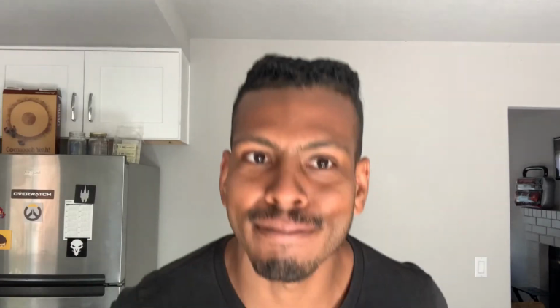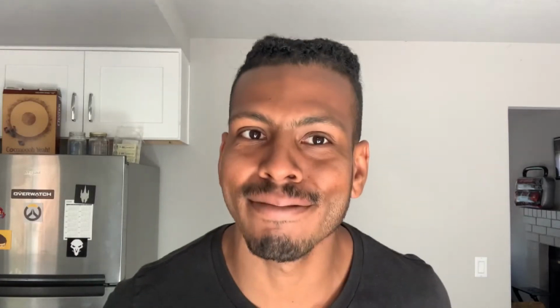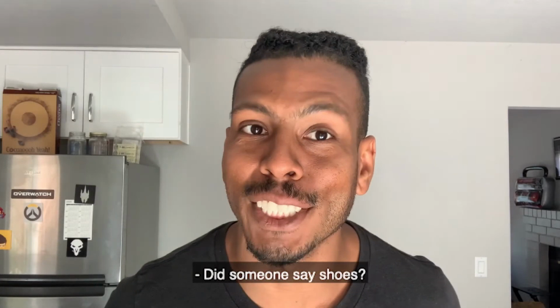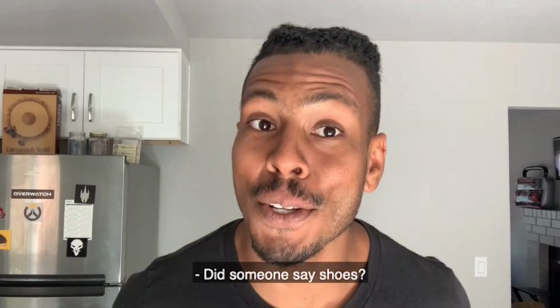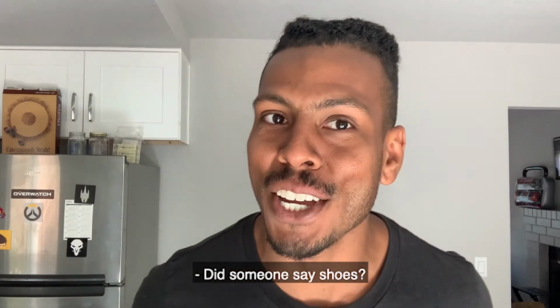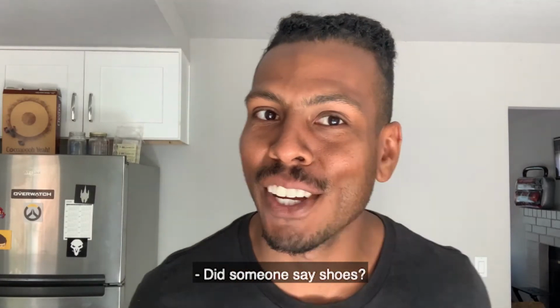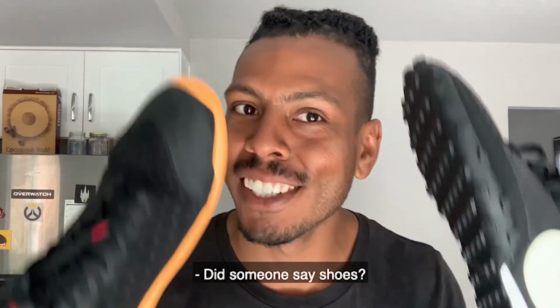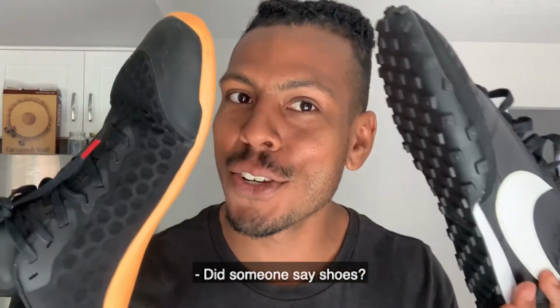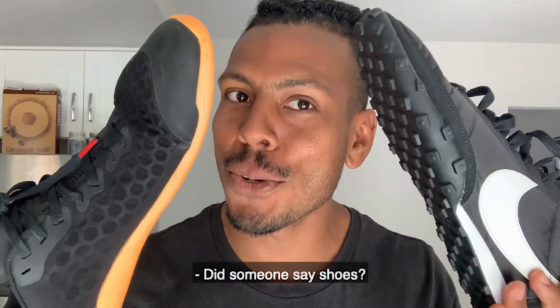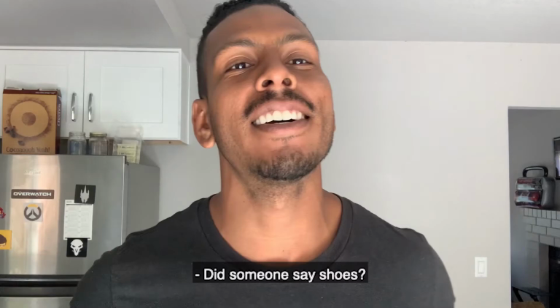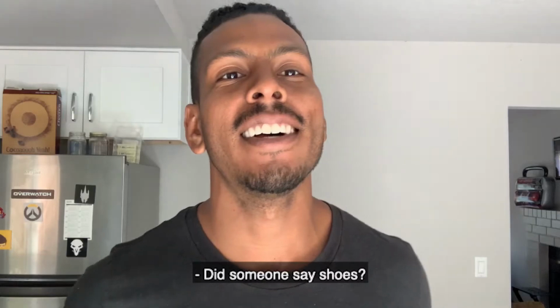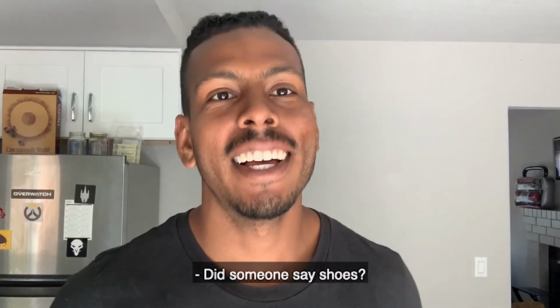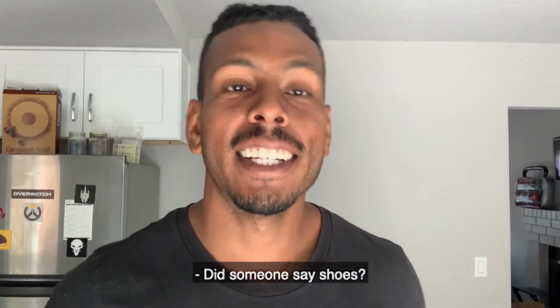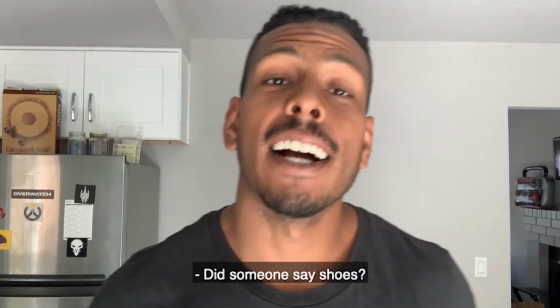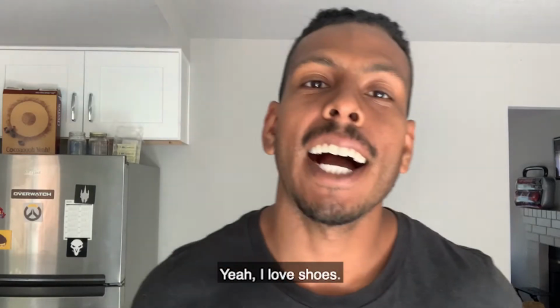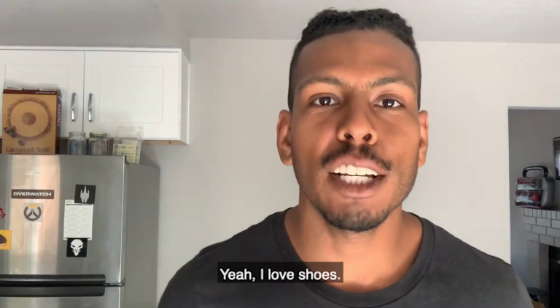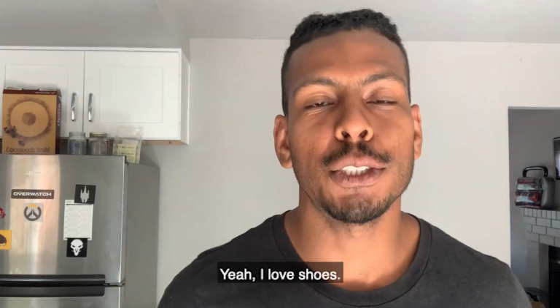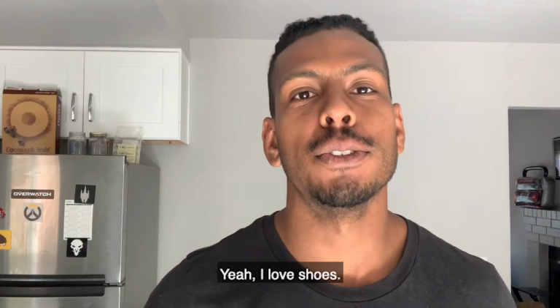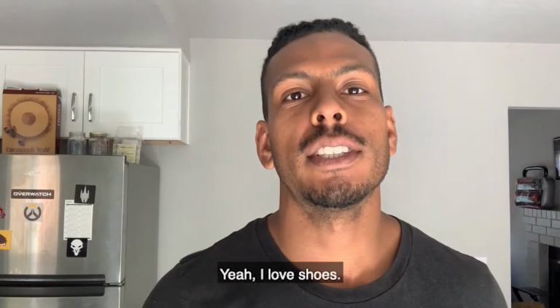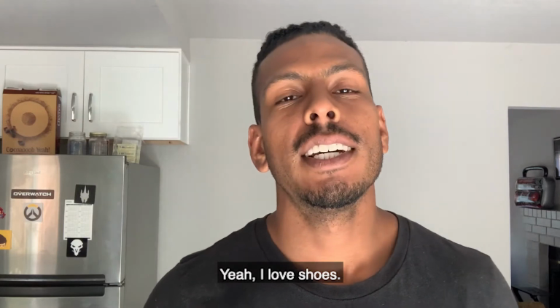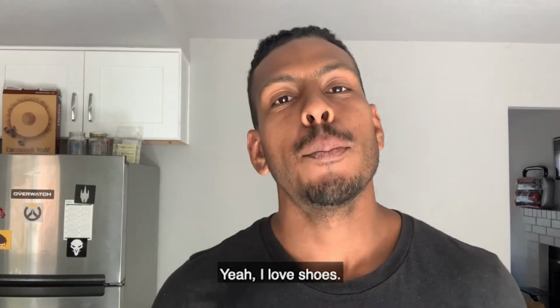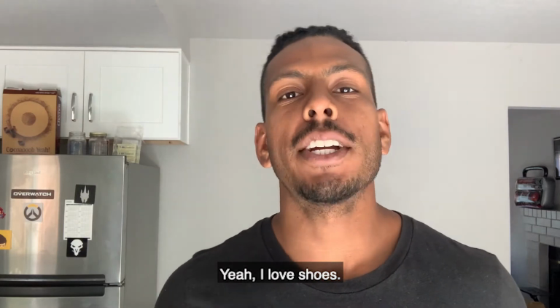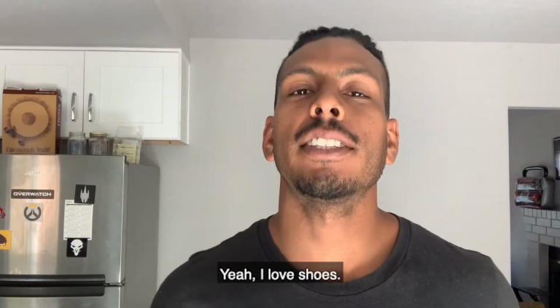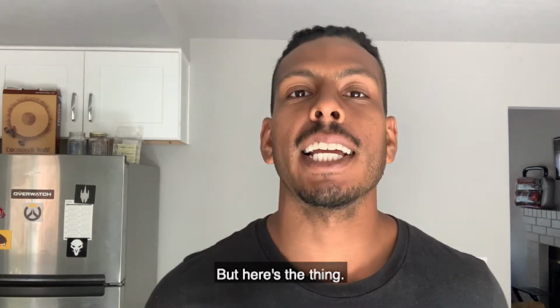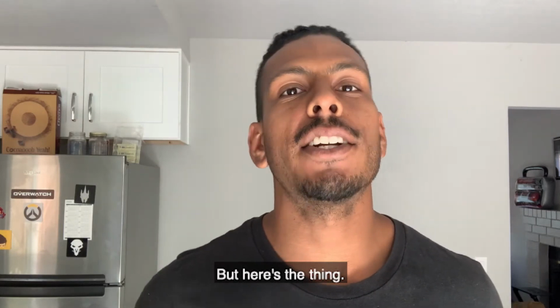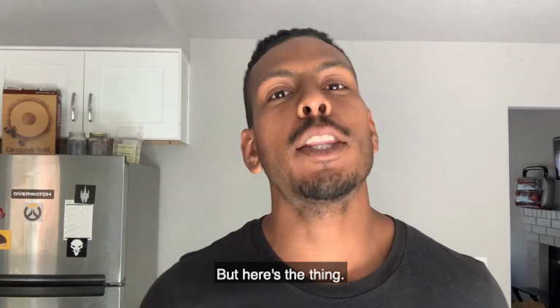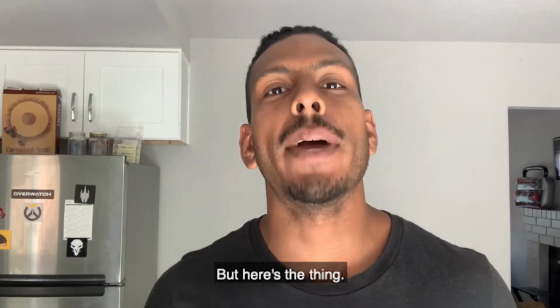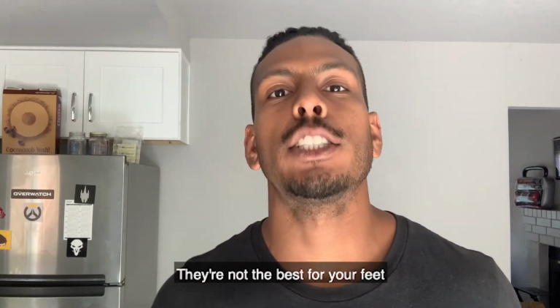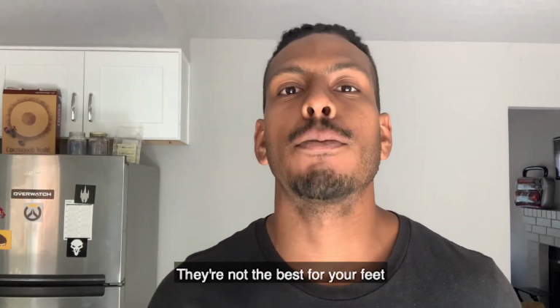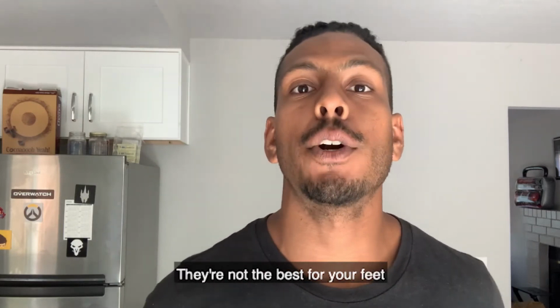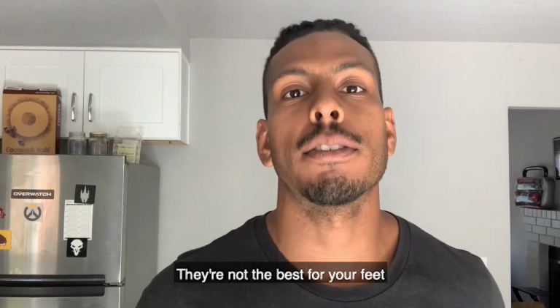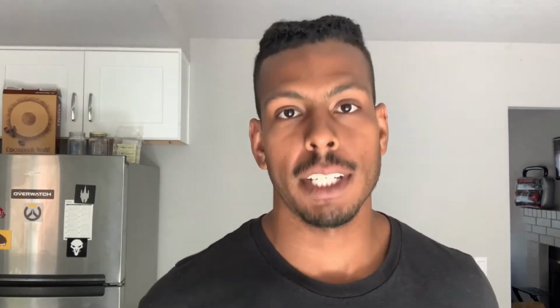Did someone say shoes? Yeah, I love shoes. But here's the thing — they're not the best for your feet.